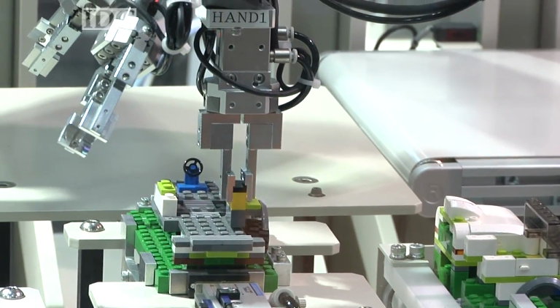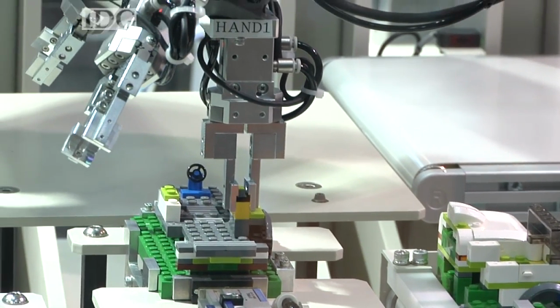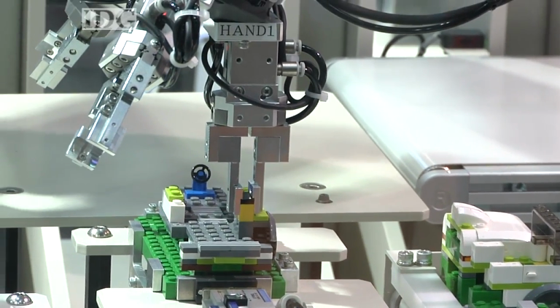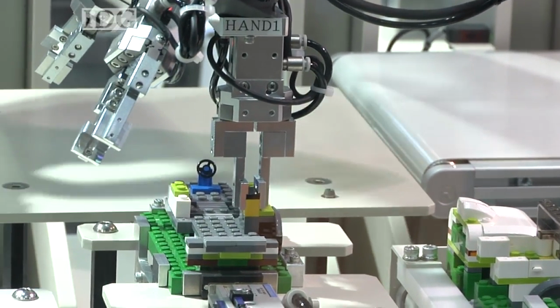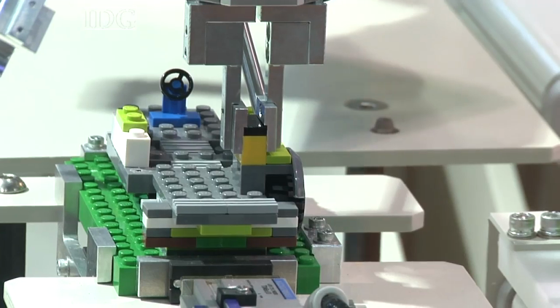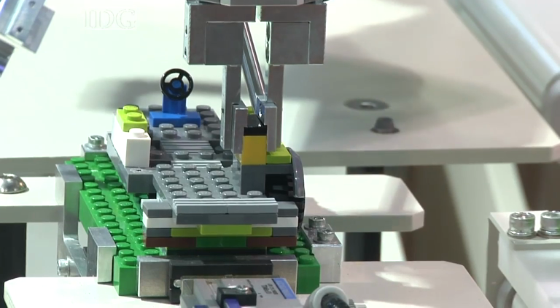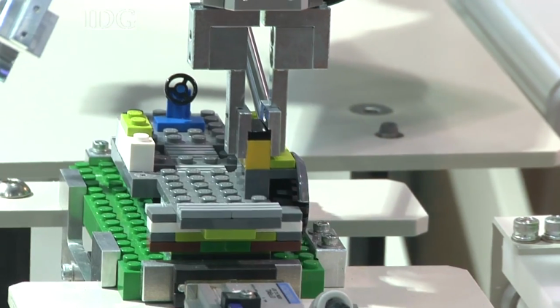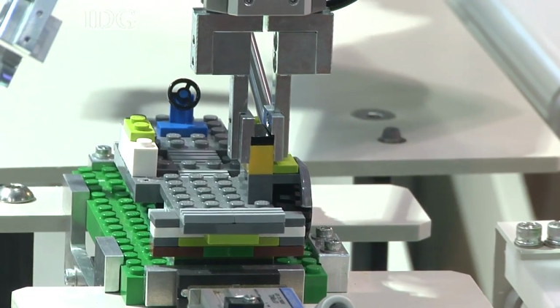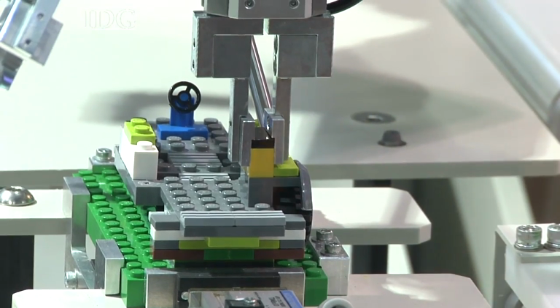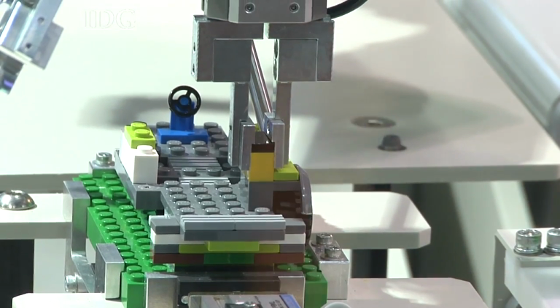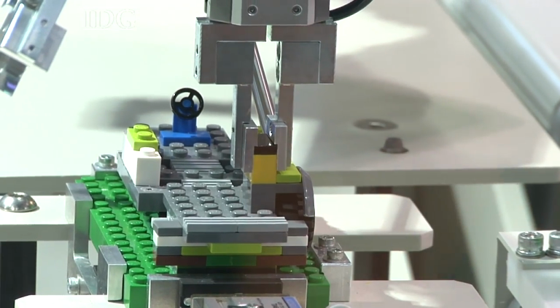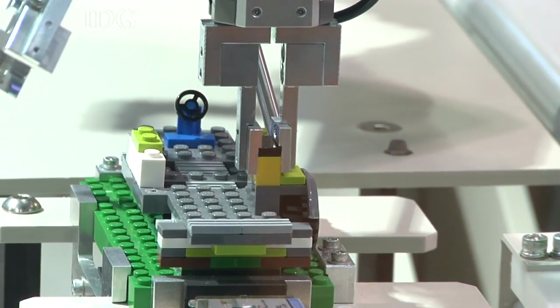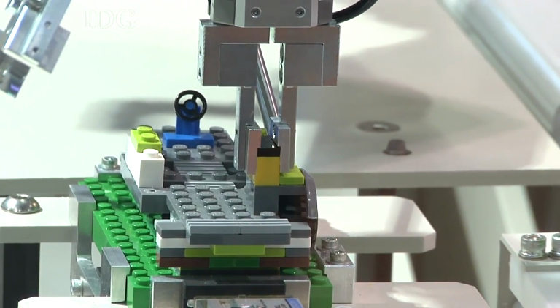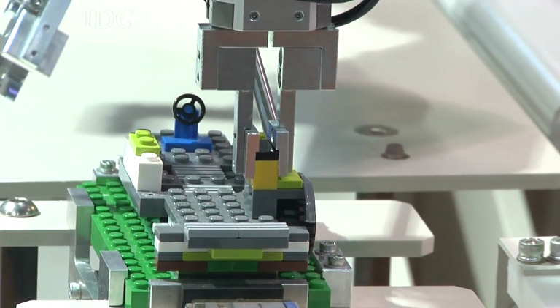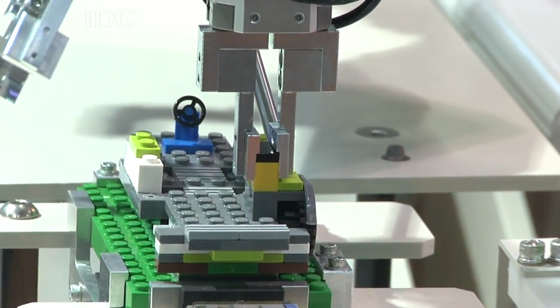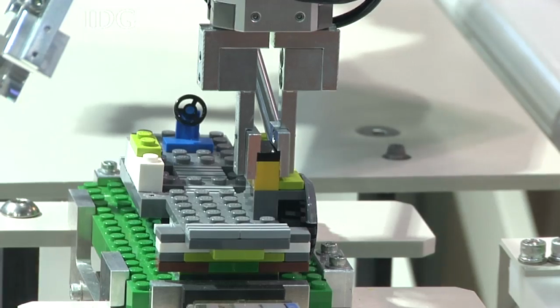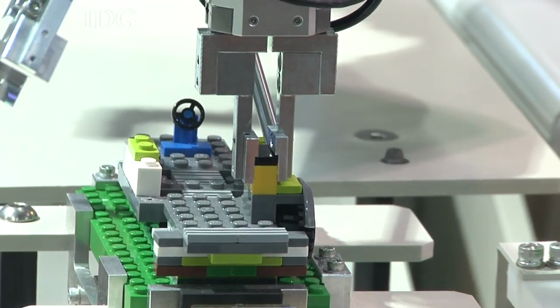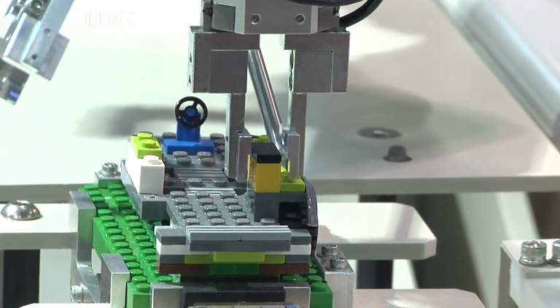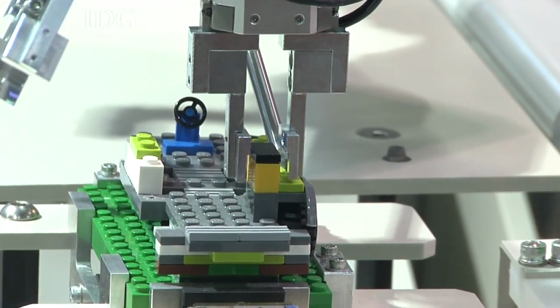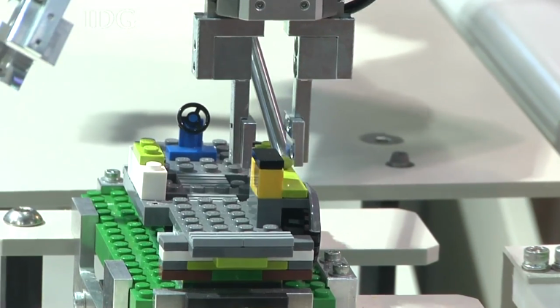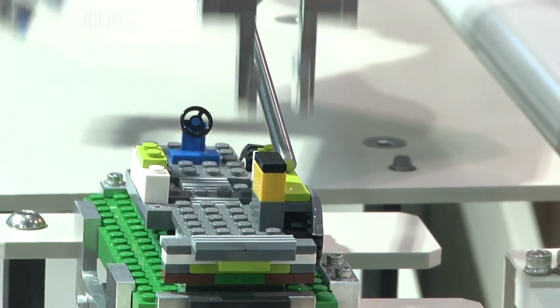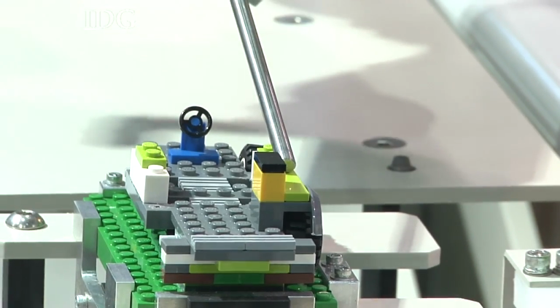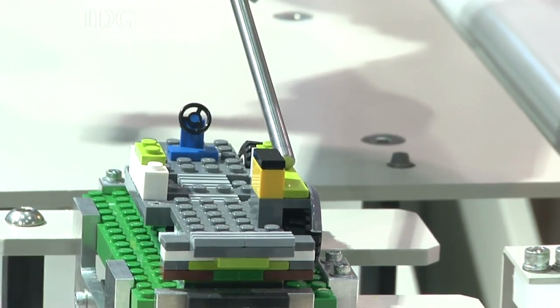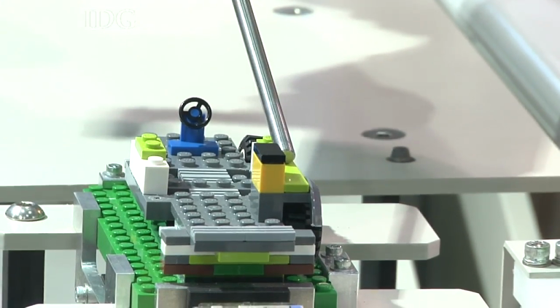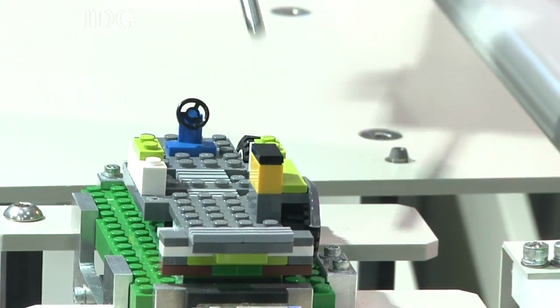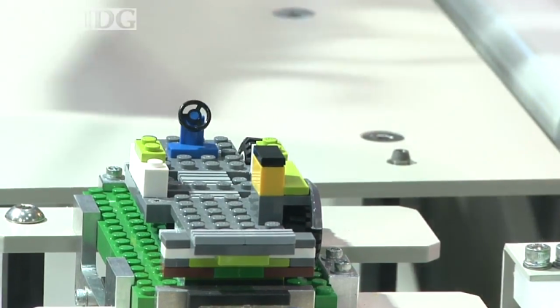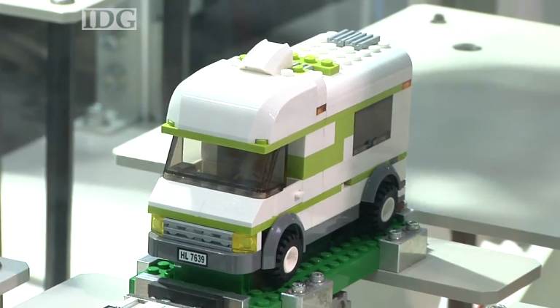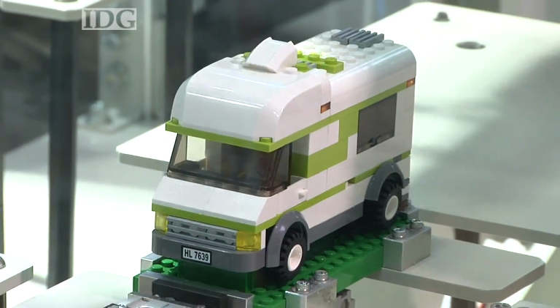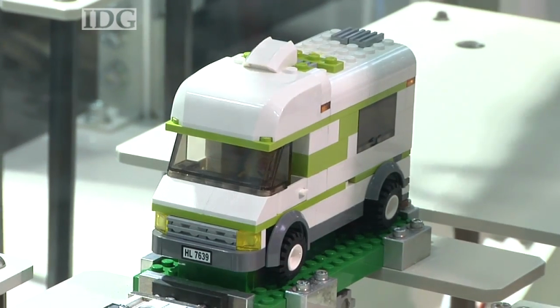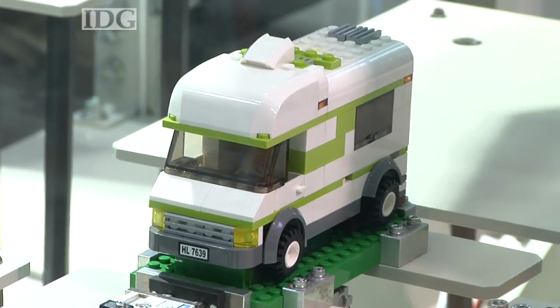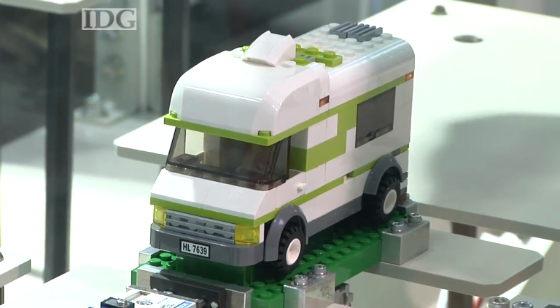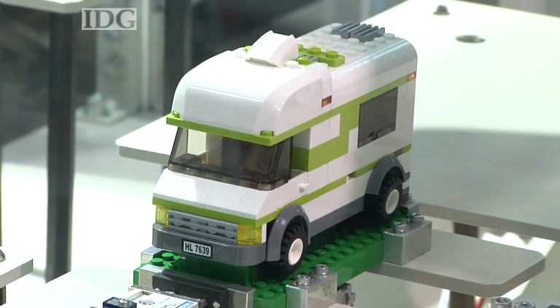It went on sale in Japan on October 5th and costs 1.75 million yen, just under US$20,000.